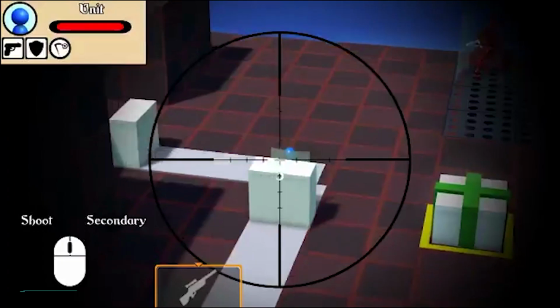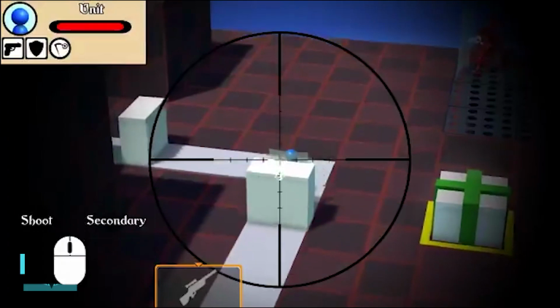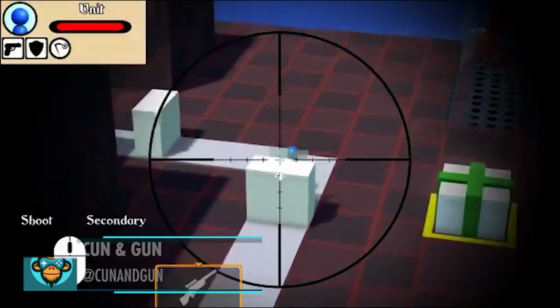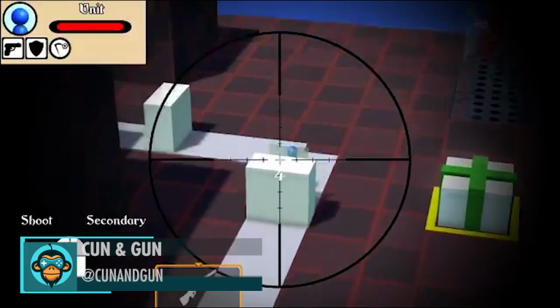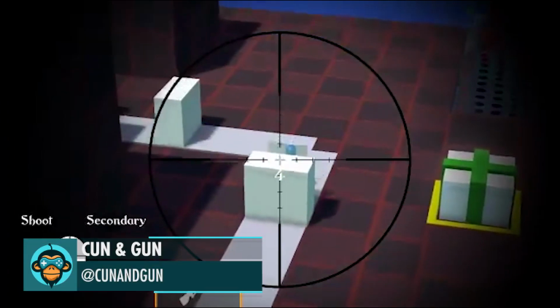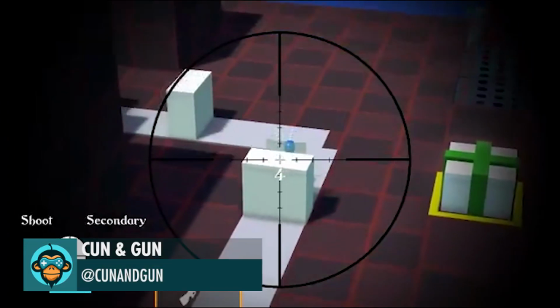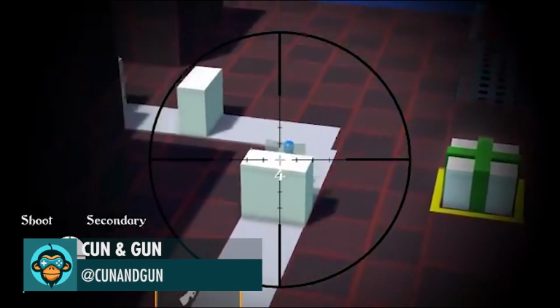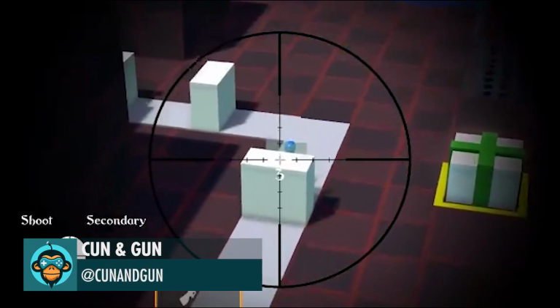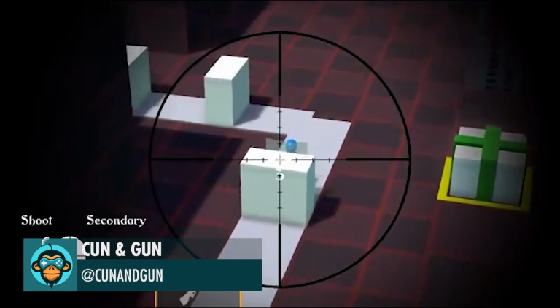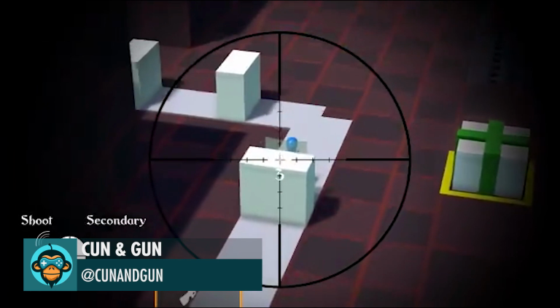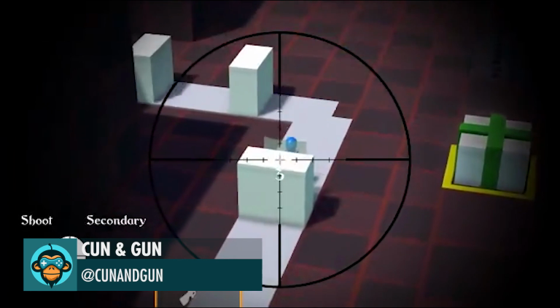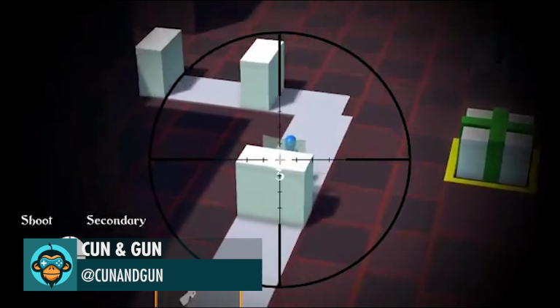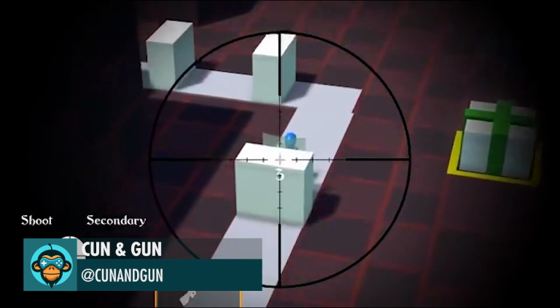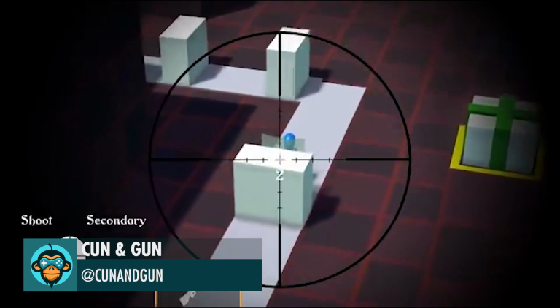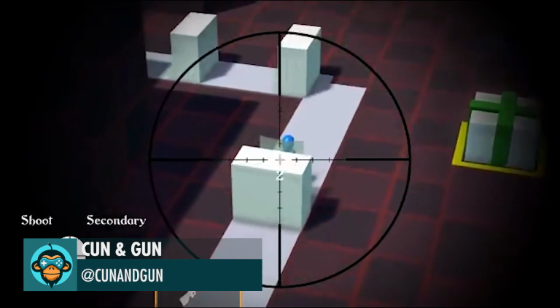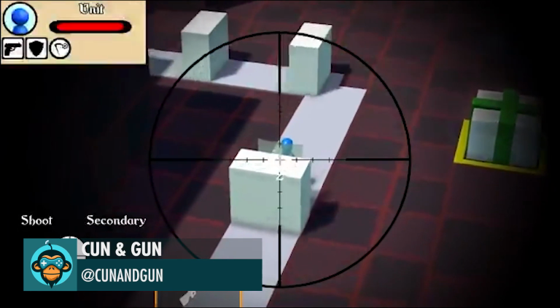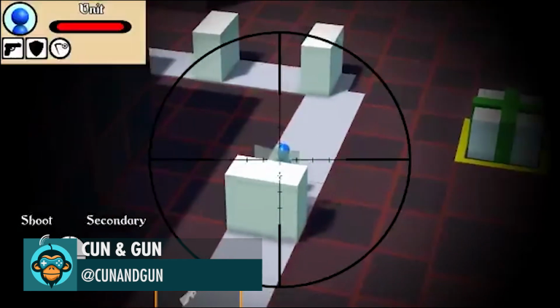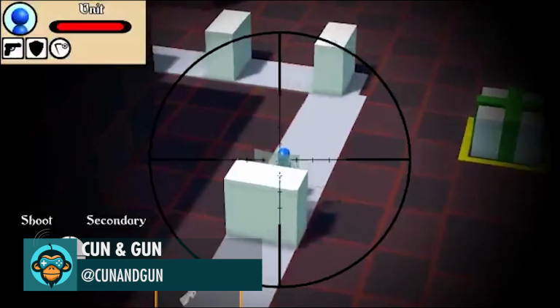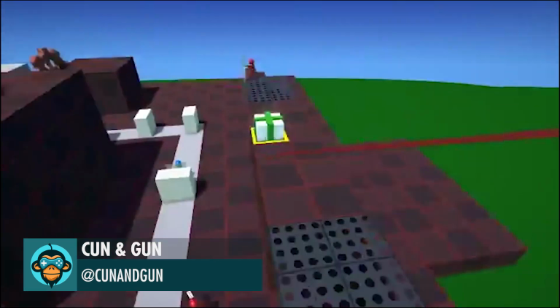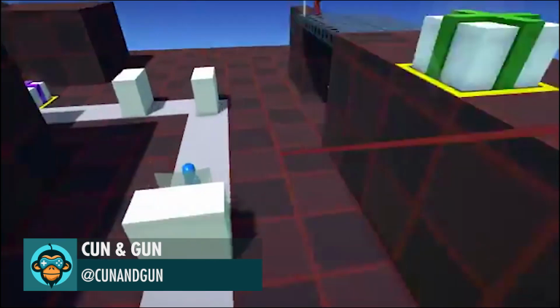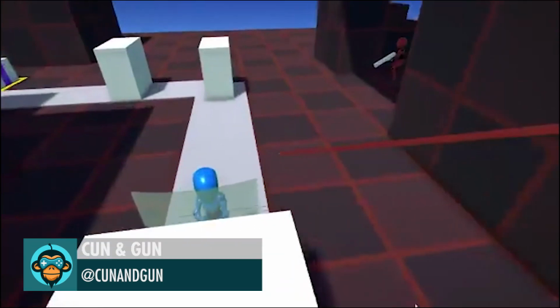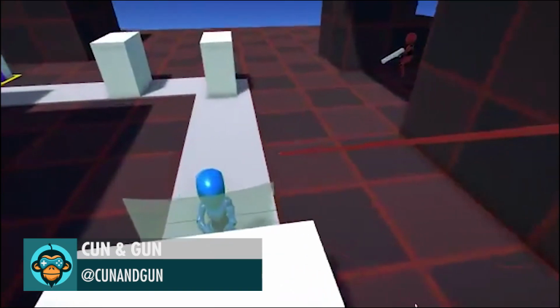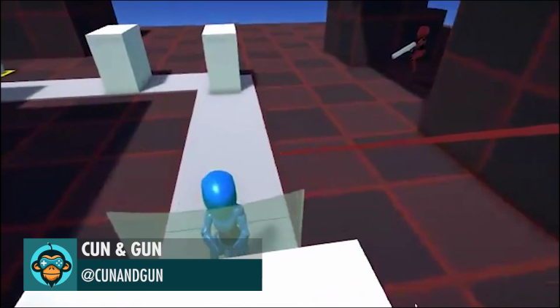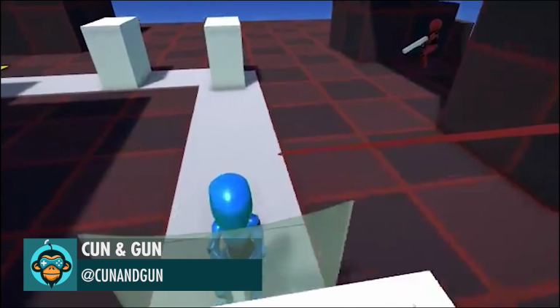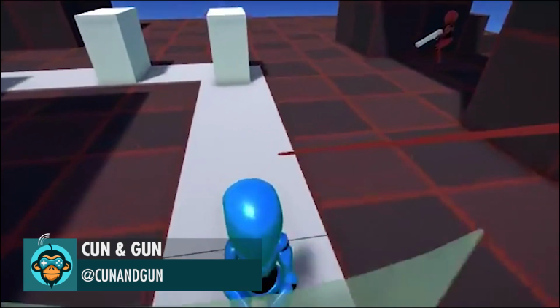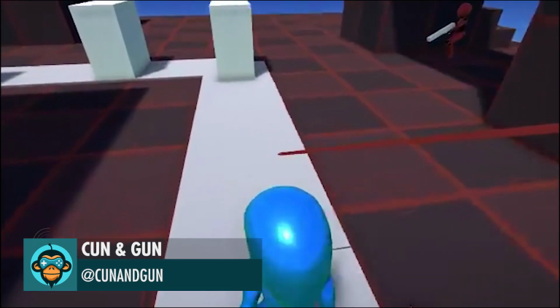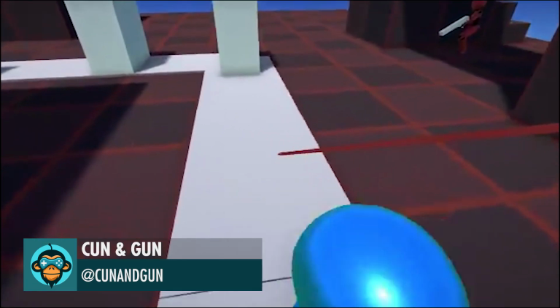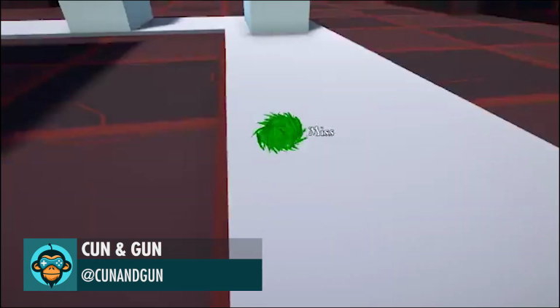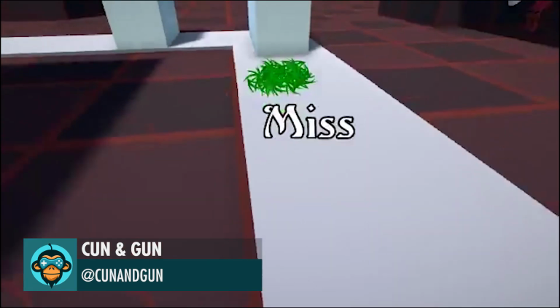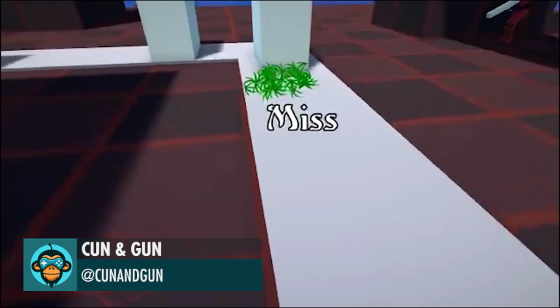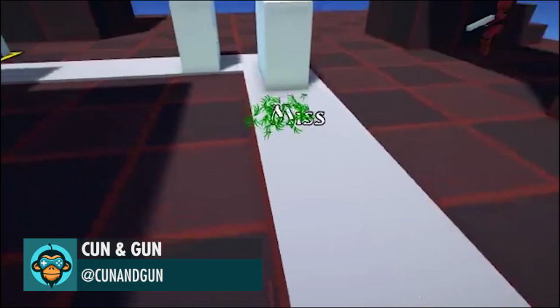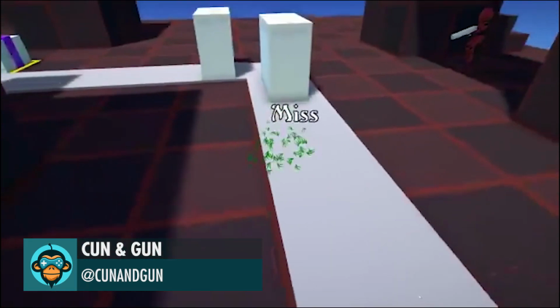Cun and Gun added some difficulty to this sniper game with a conveyor belt and shields.